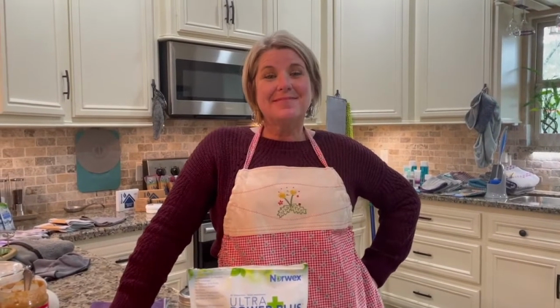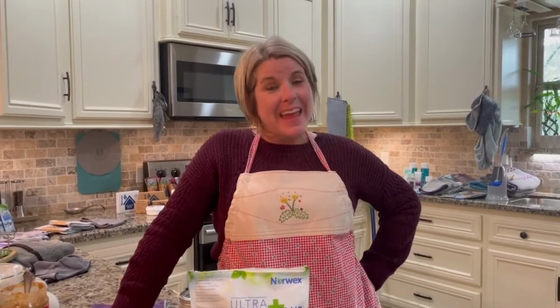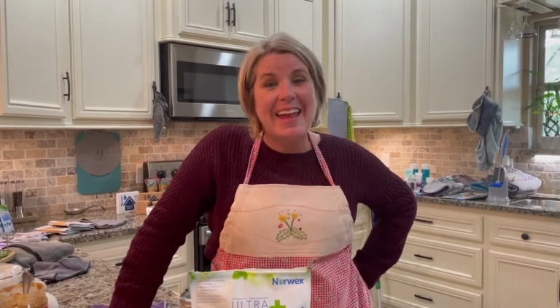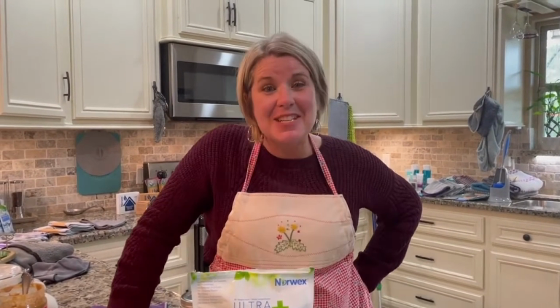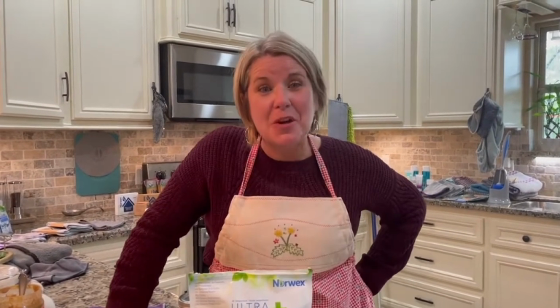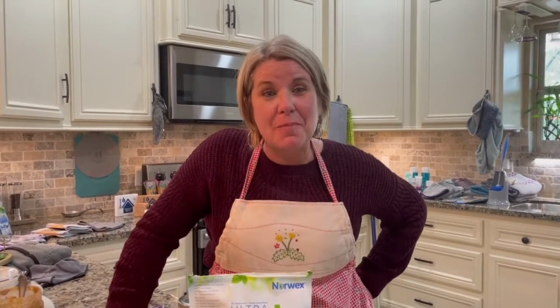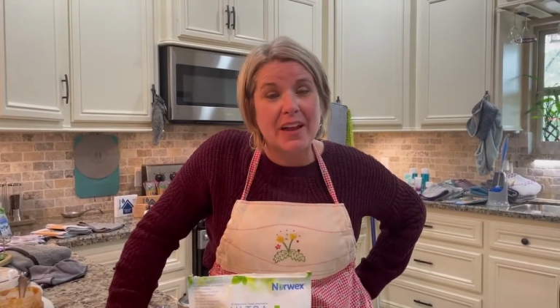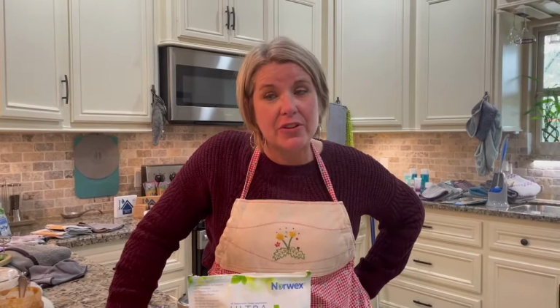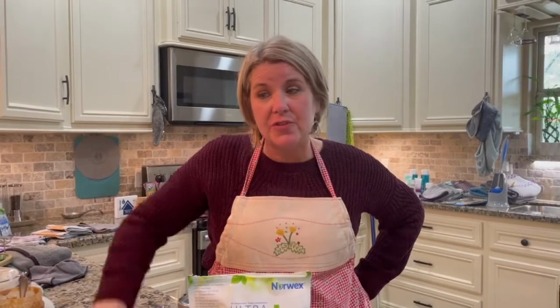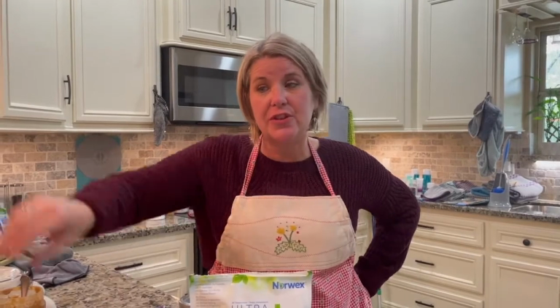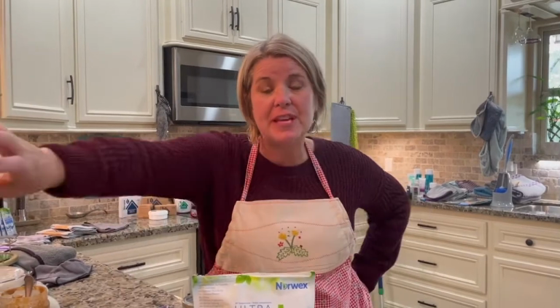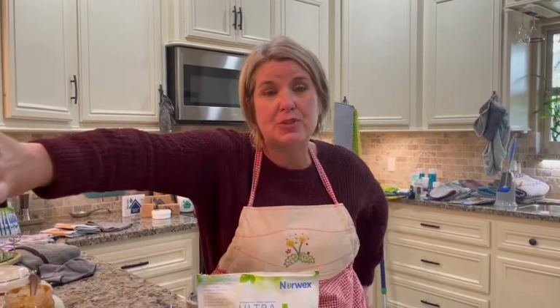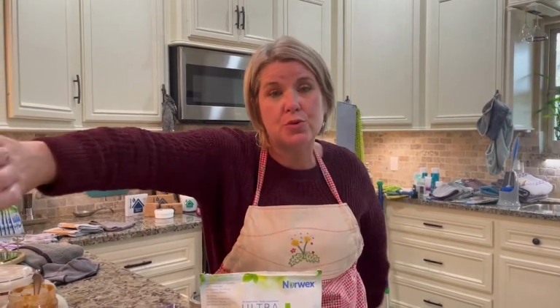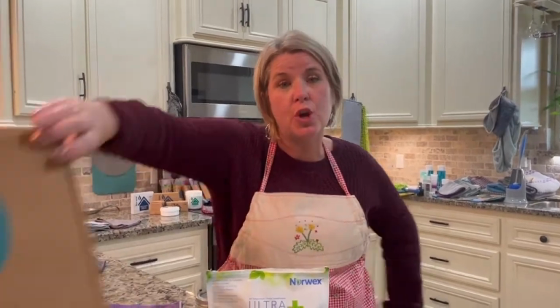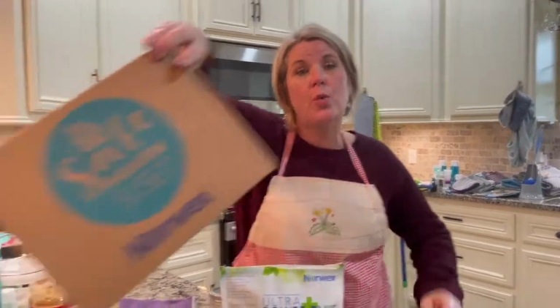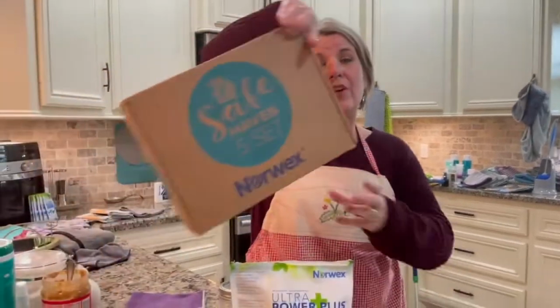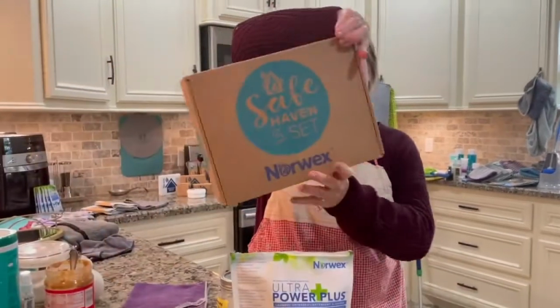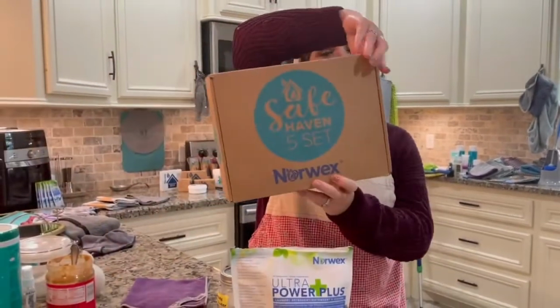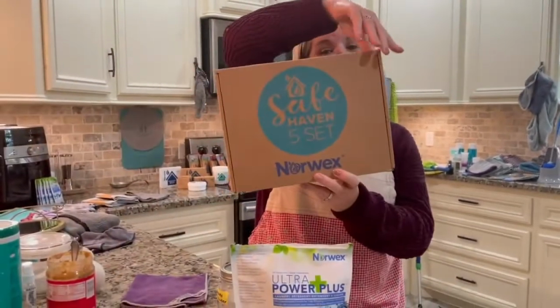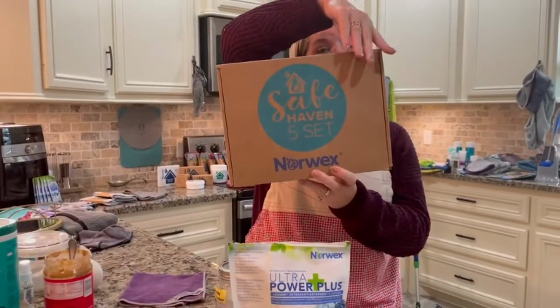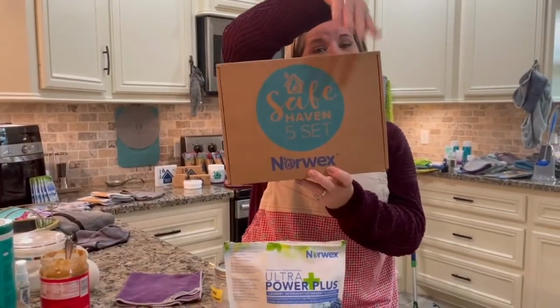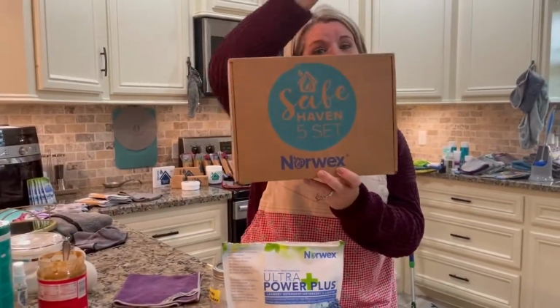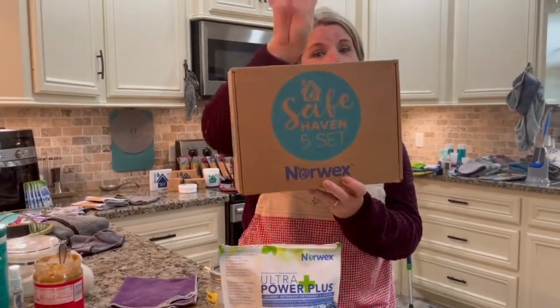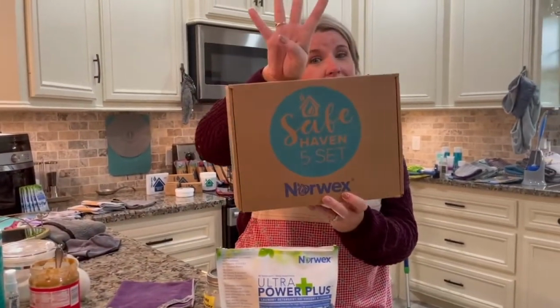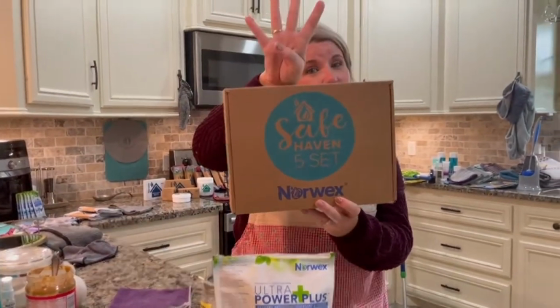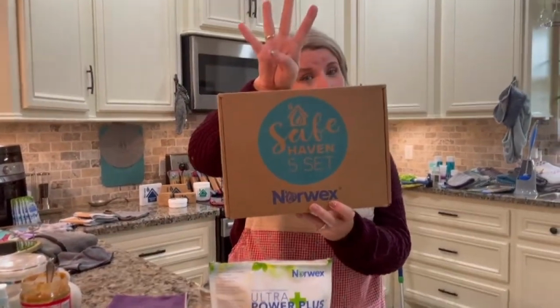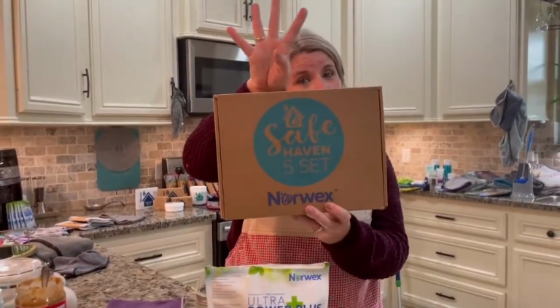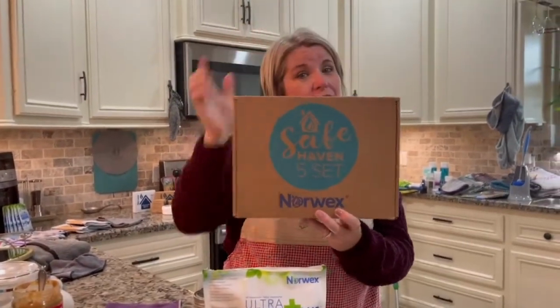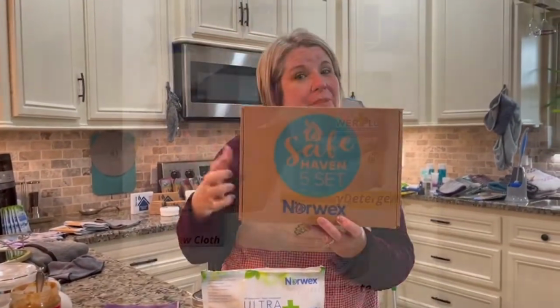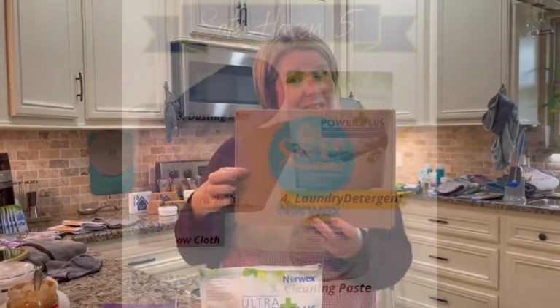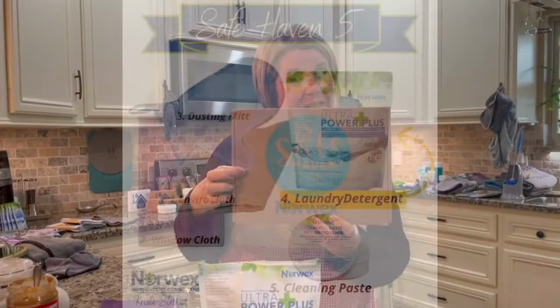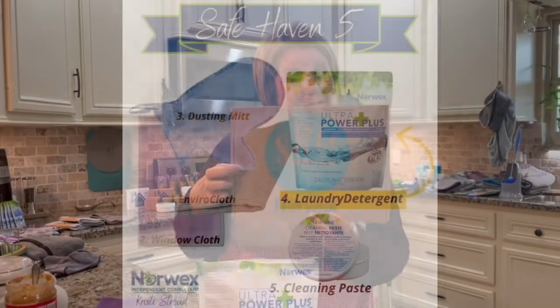Hey guys, welcome back. For those of you that are keeping score, we are on item number four from the safe haven five.